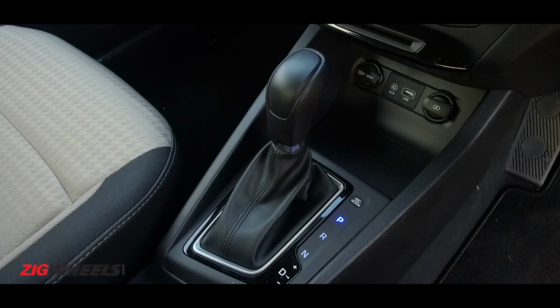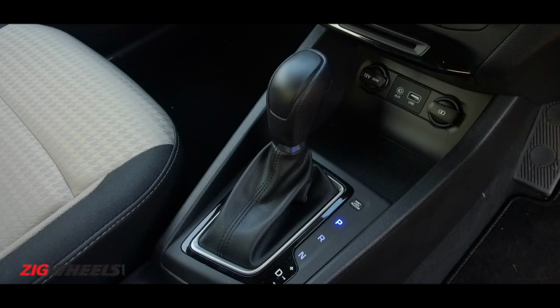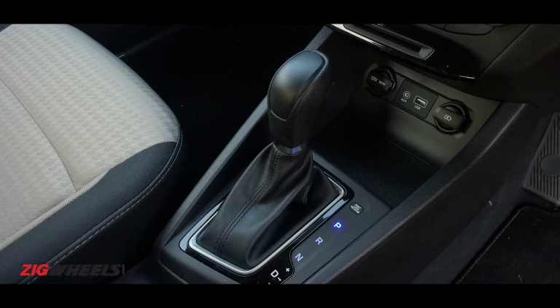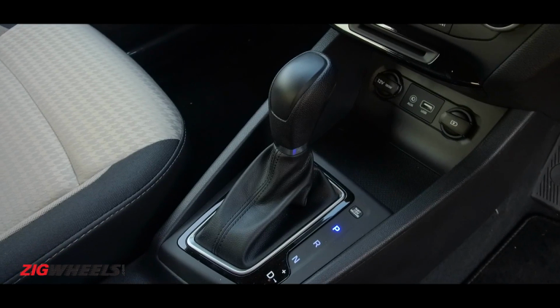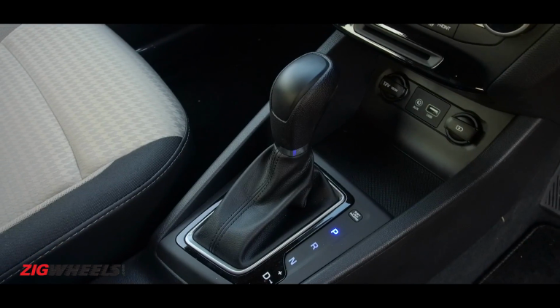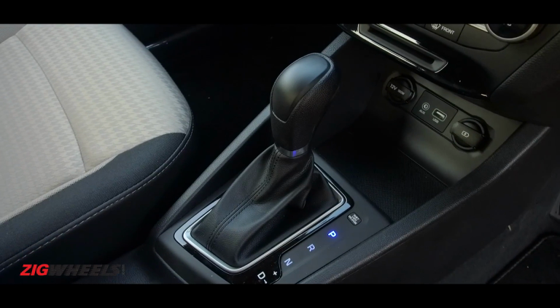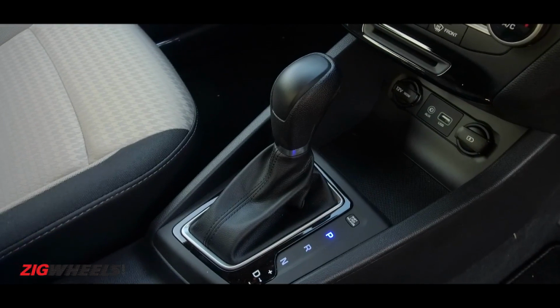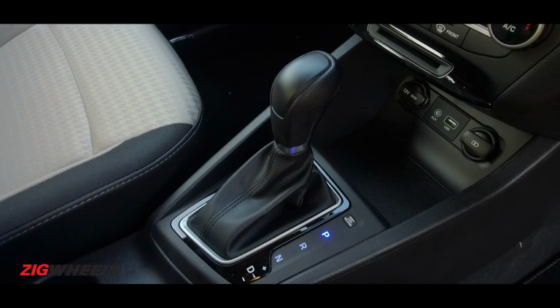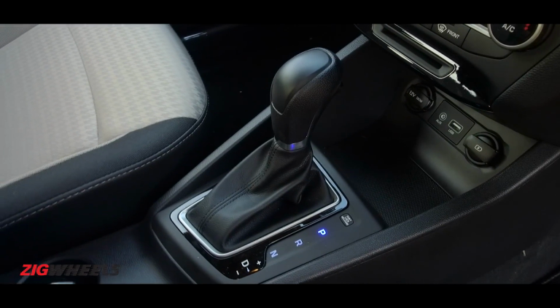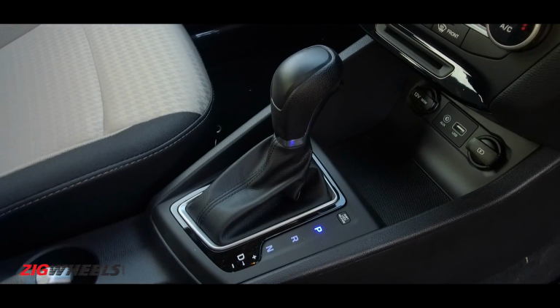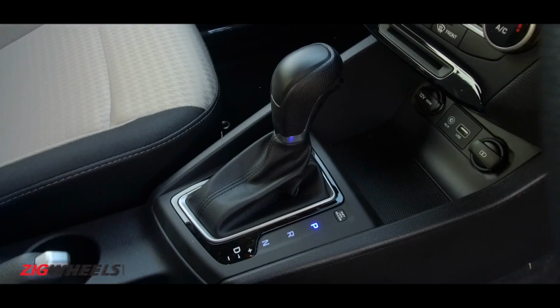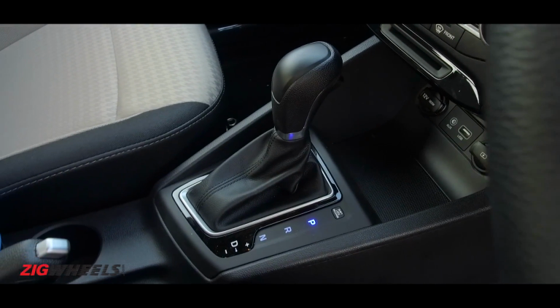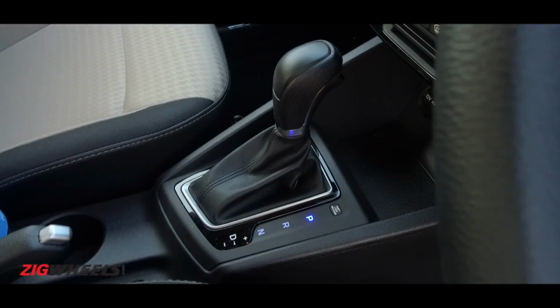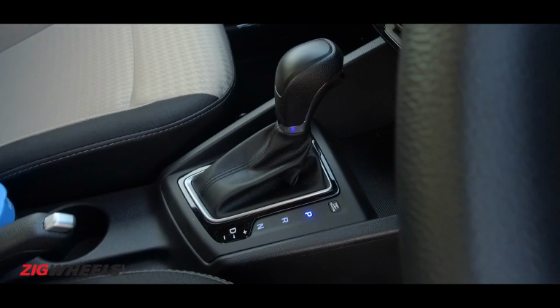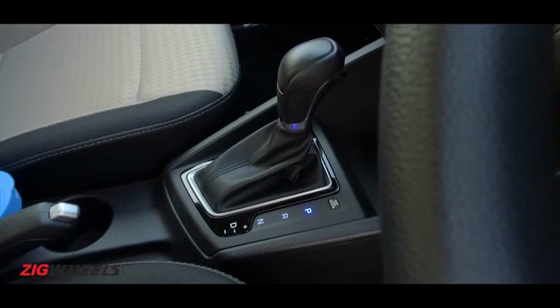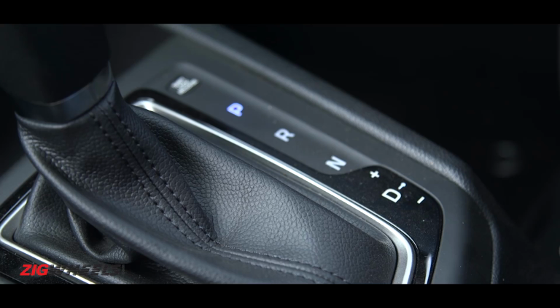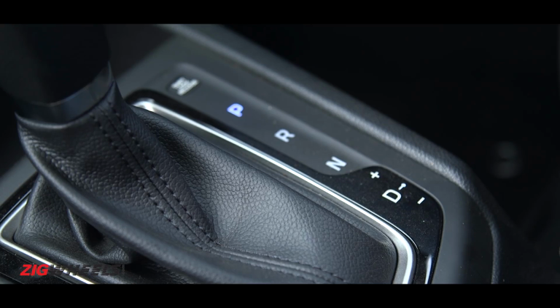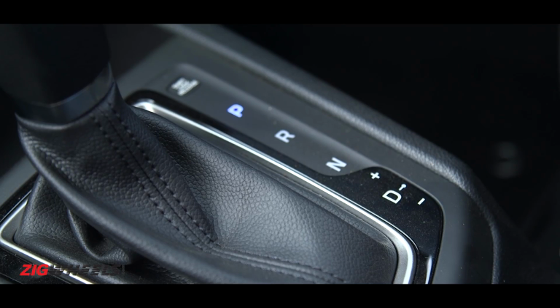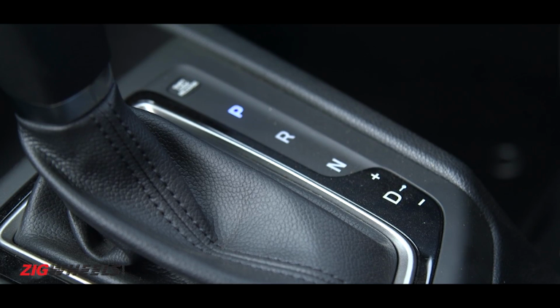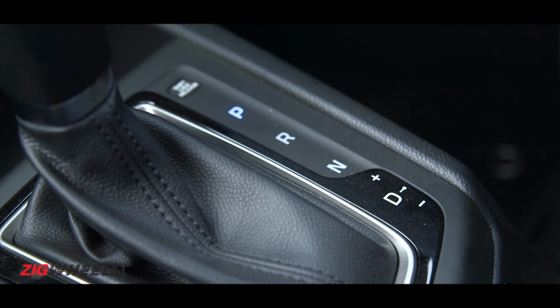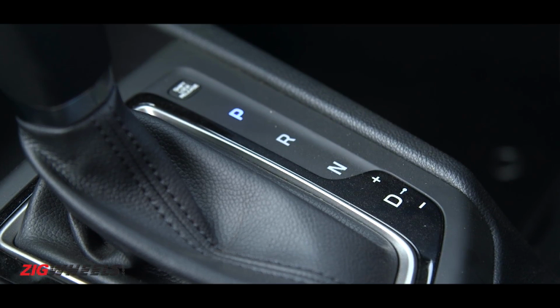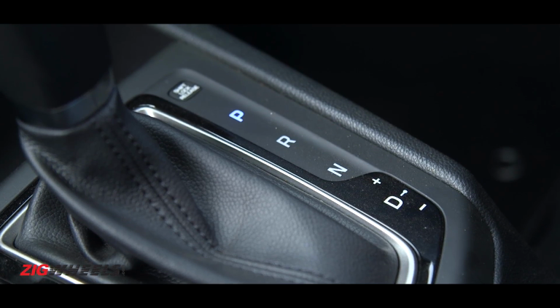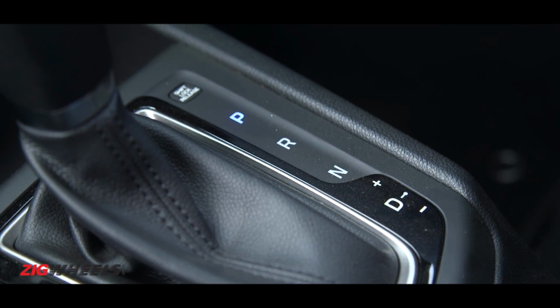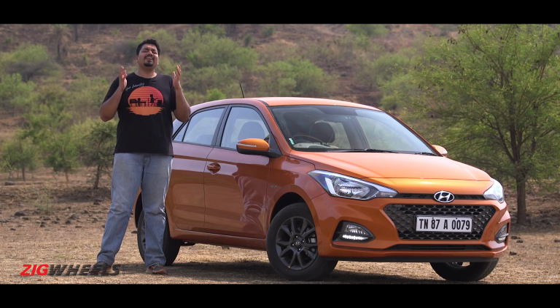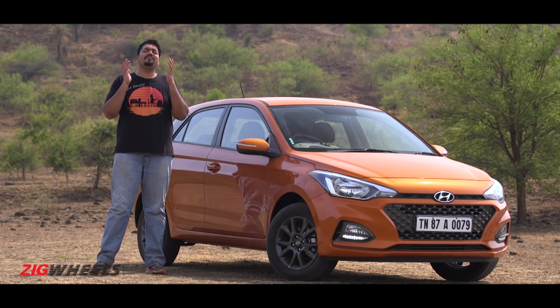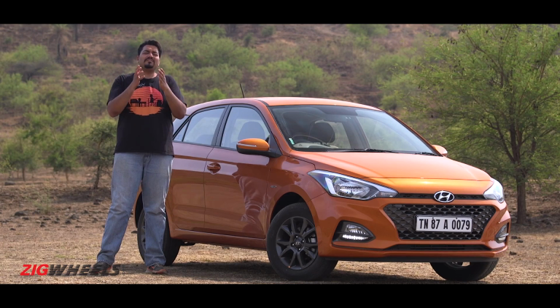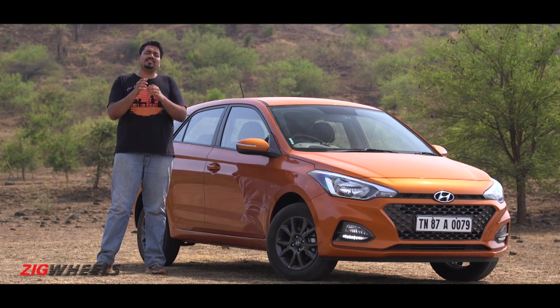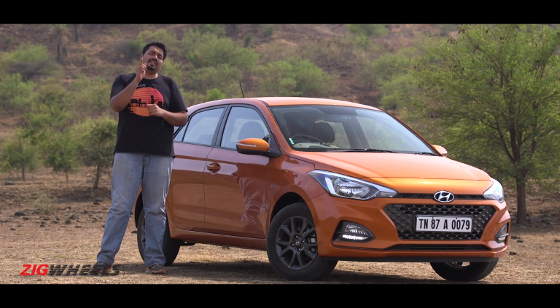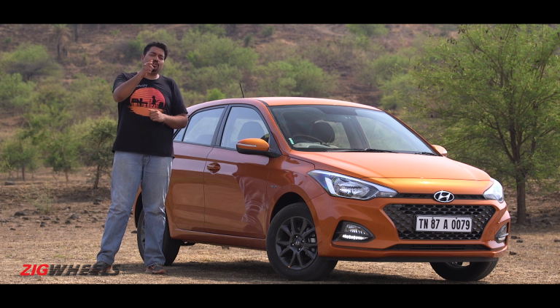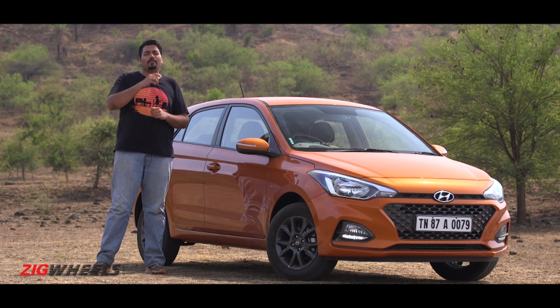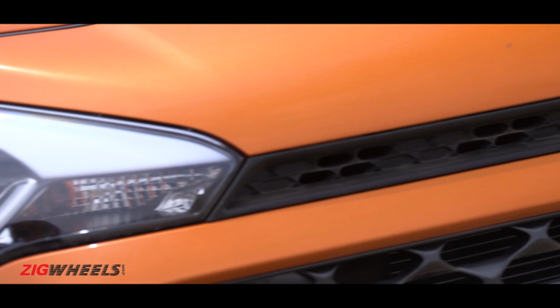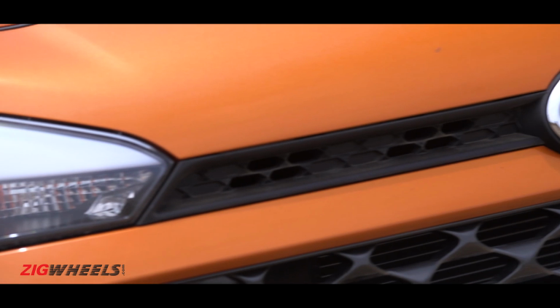But now, it finally has a dedicated automatic transmission — and a CVT at that. And here are 5 things you need to know about it.